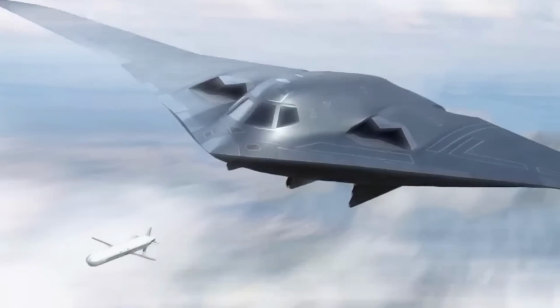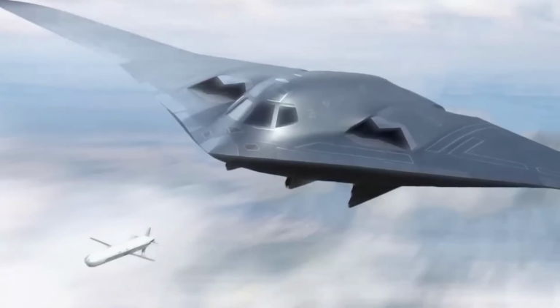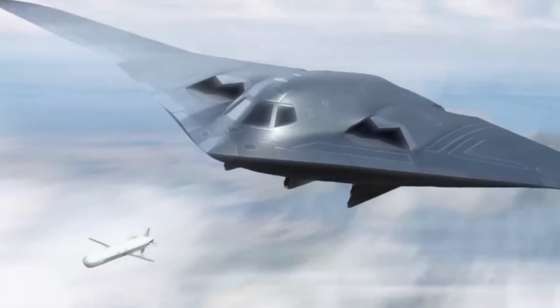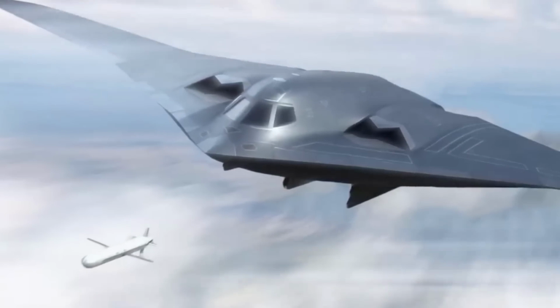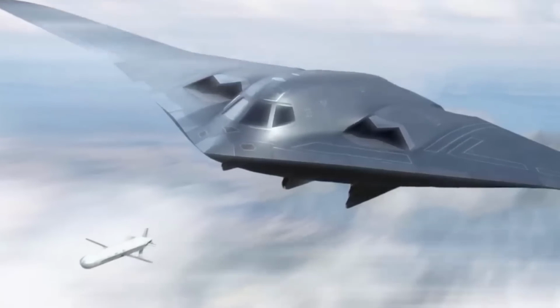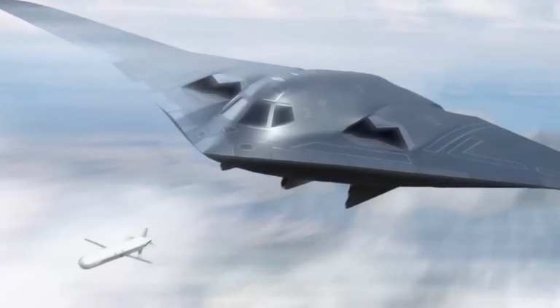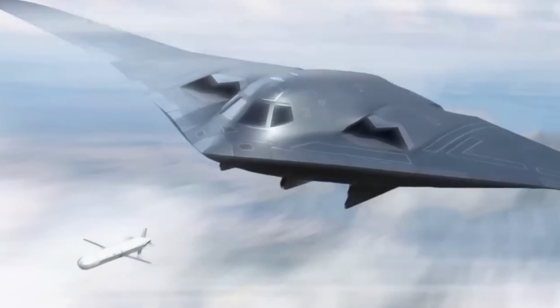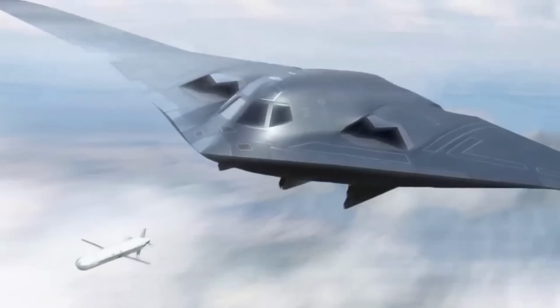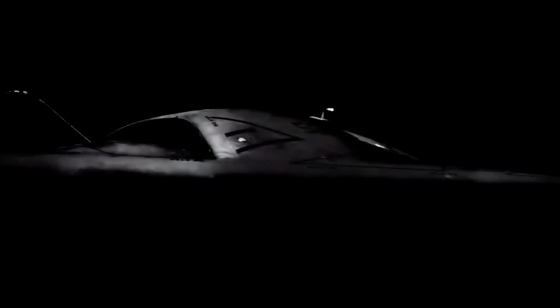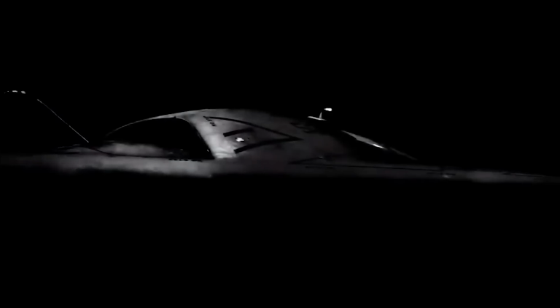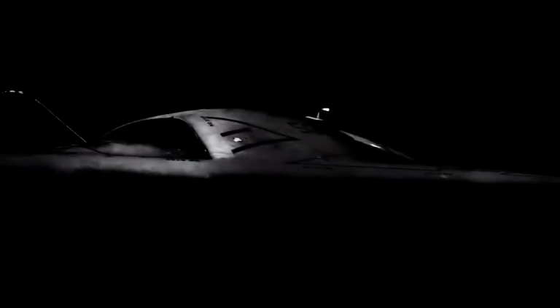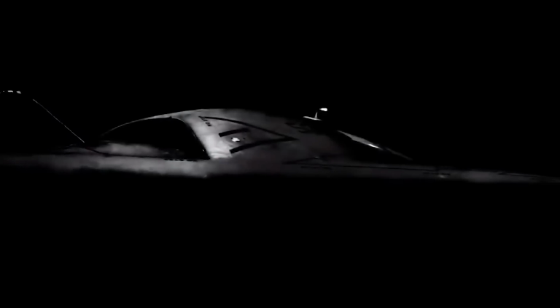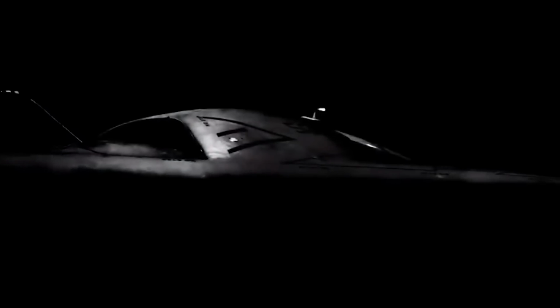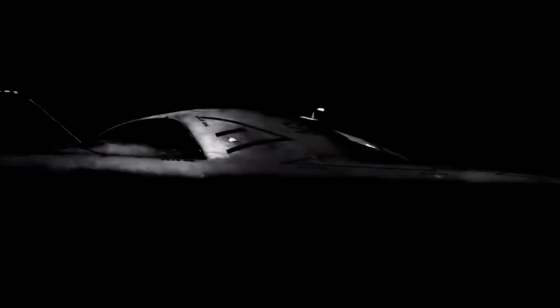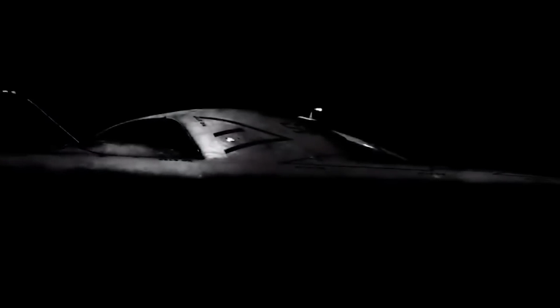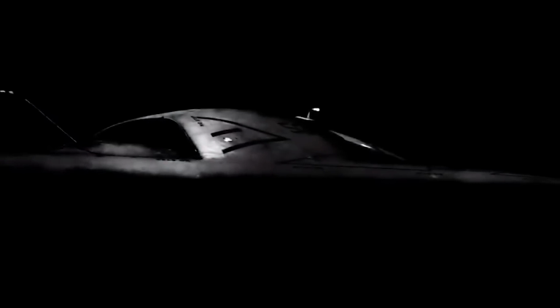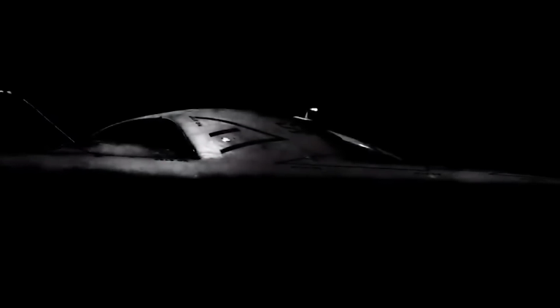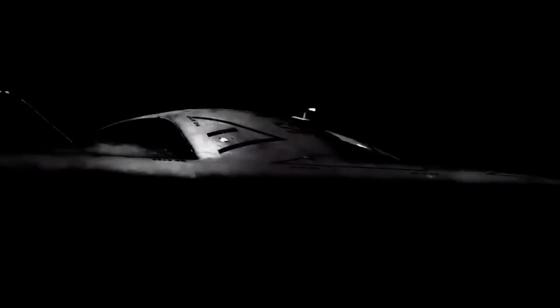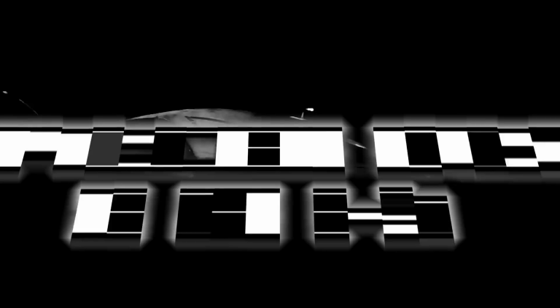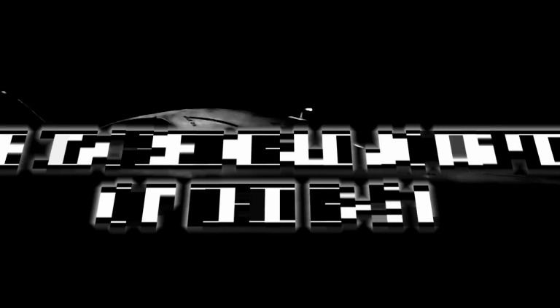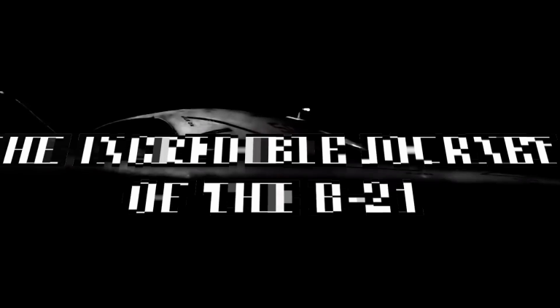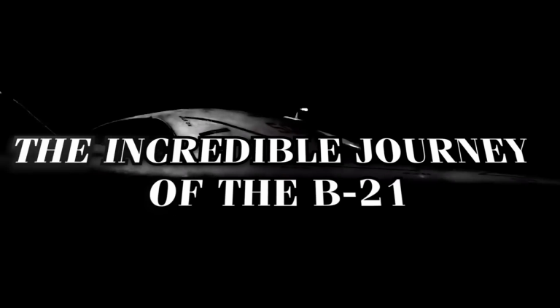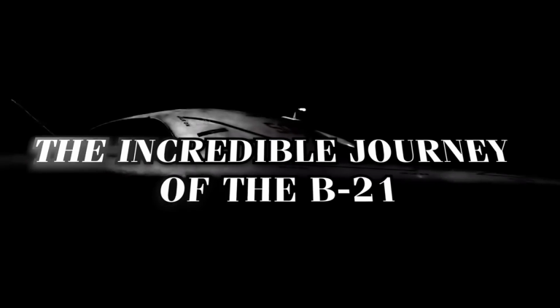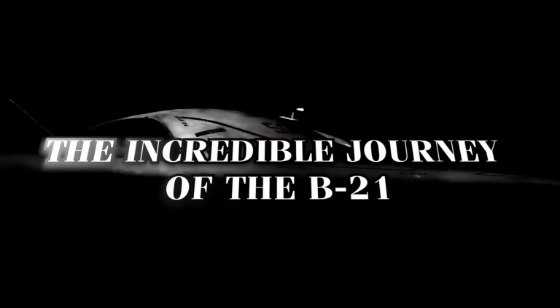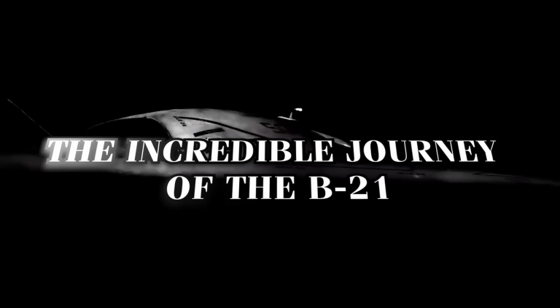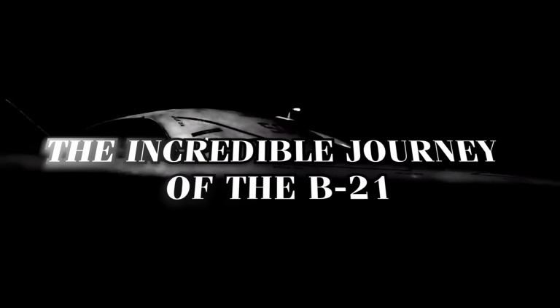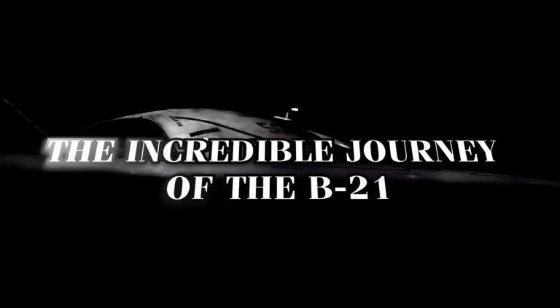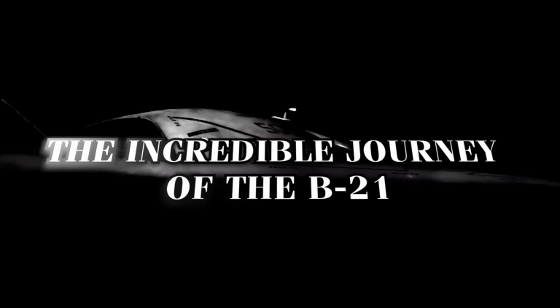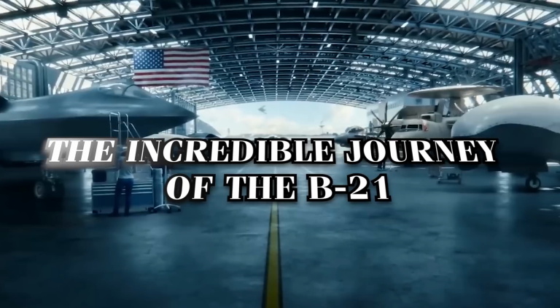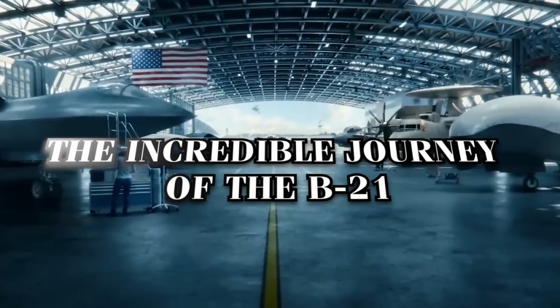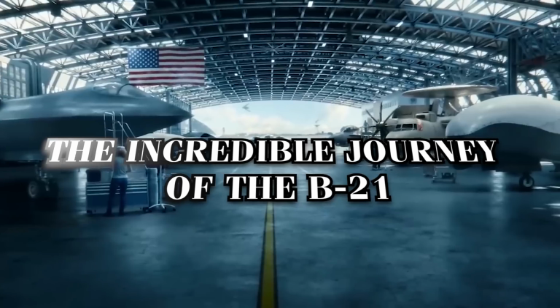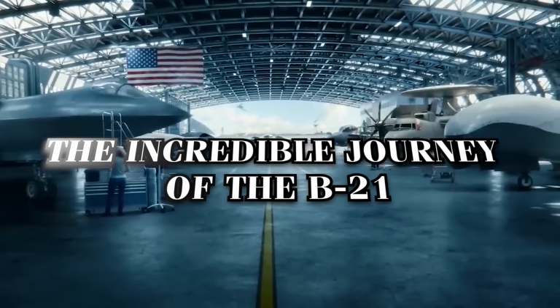But how did we get to this point? Let's briefly recap the incredible journey of the B-21.